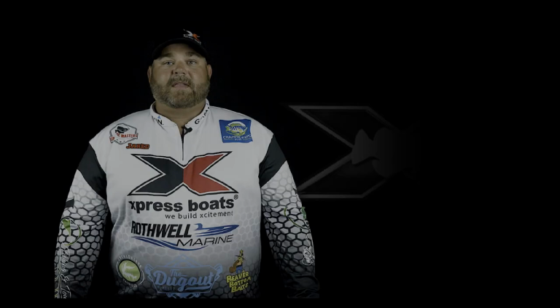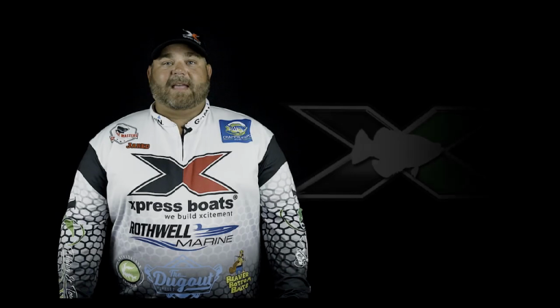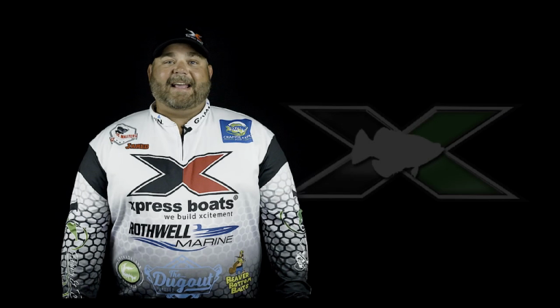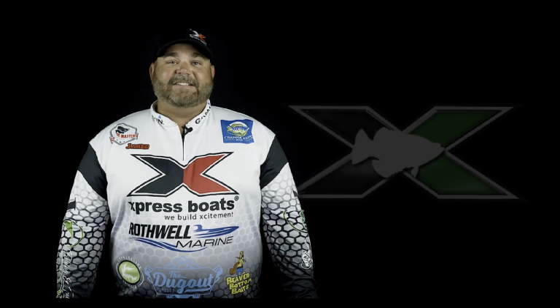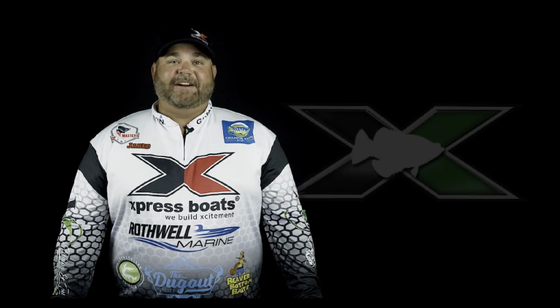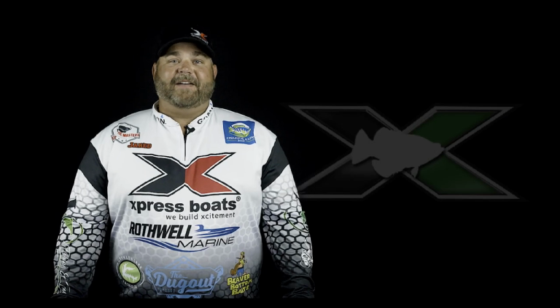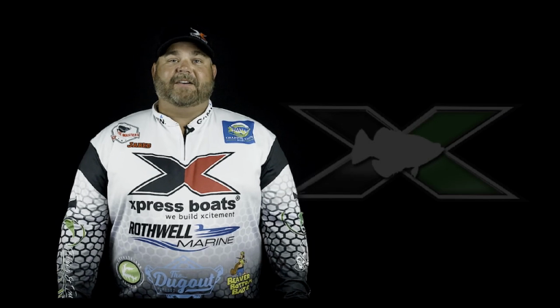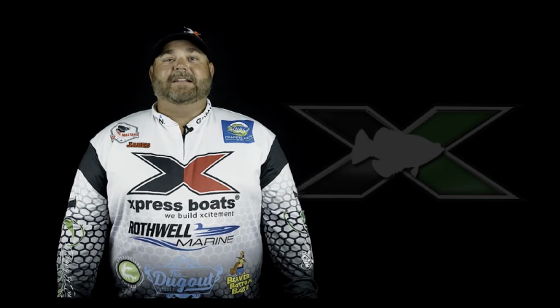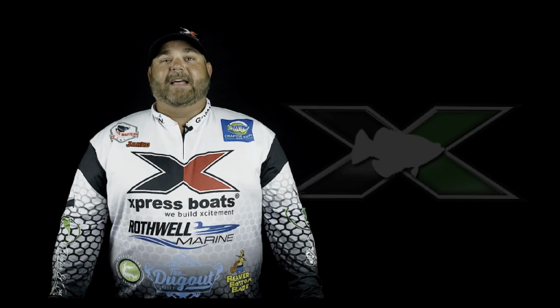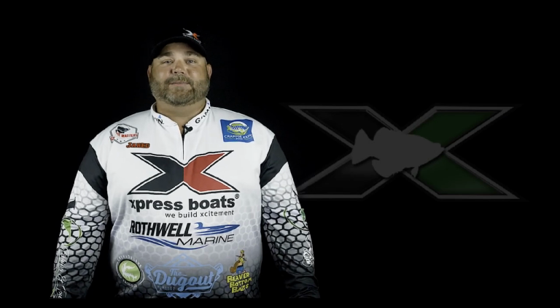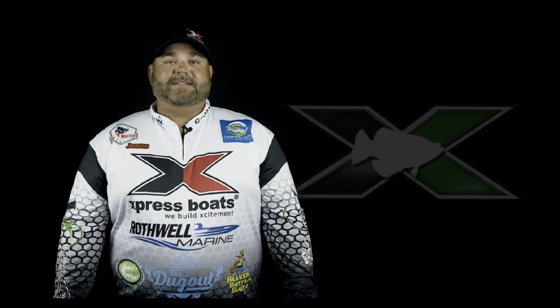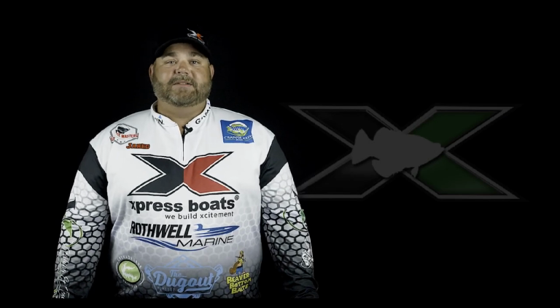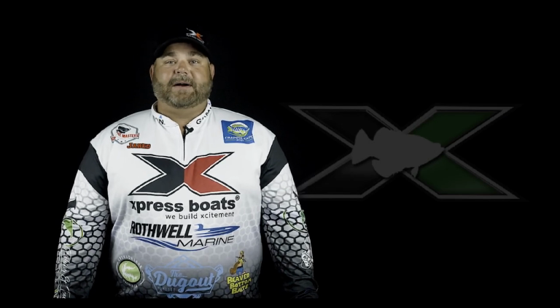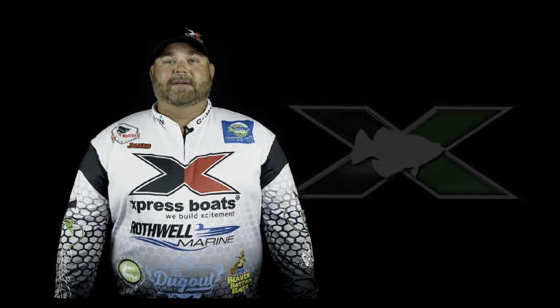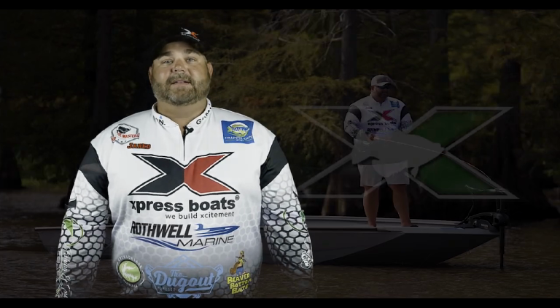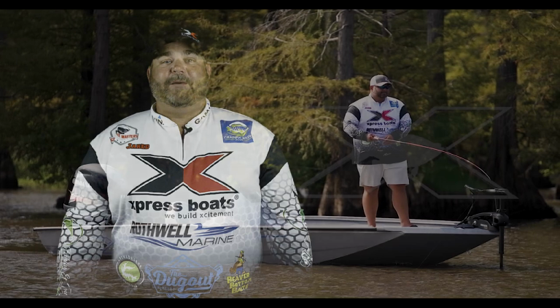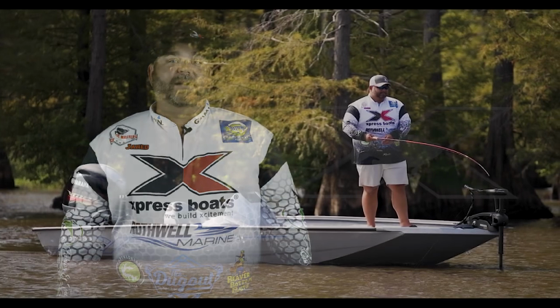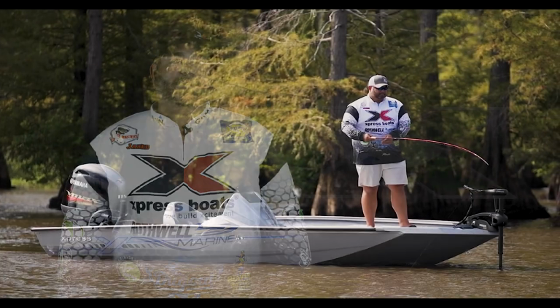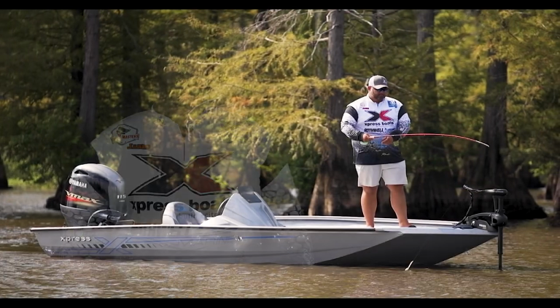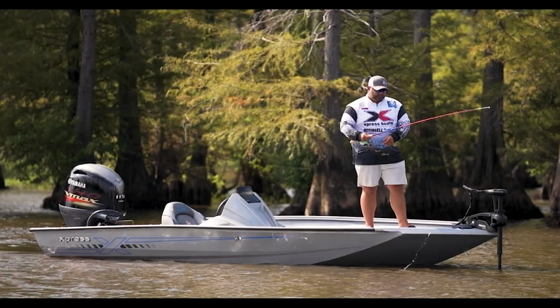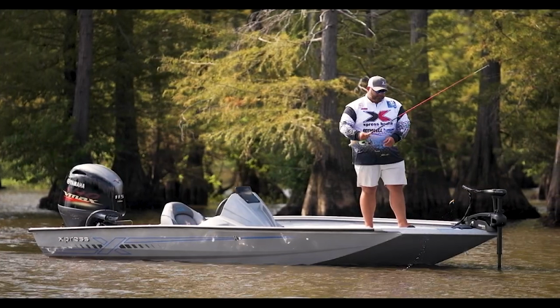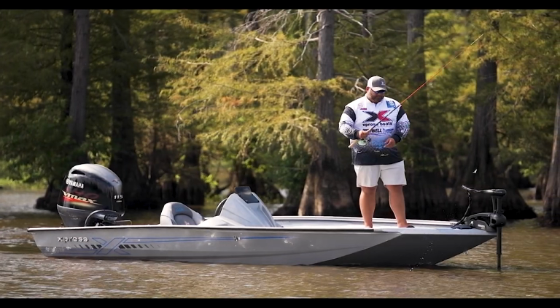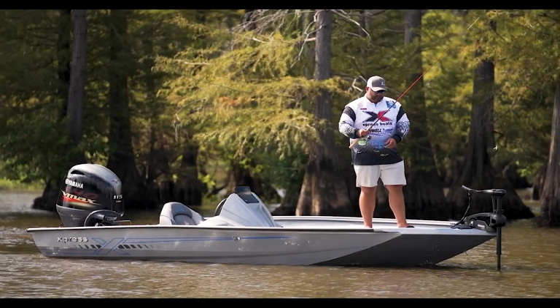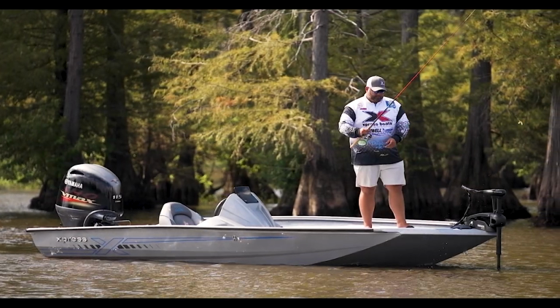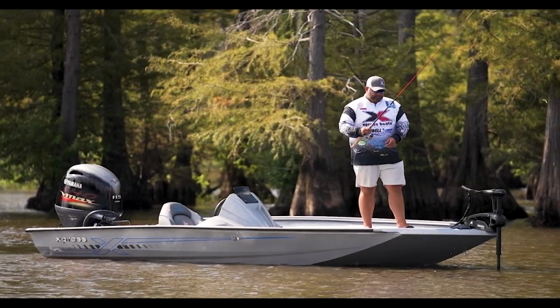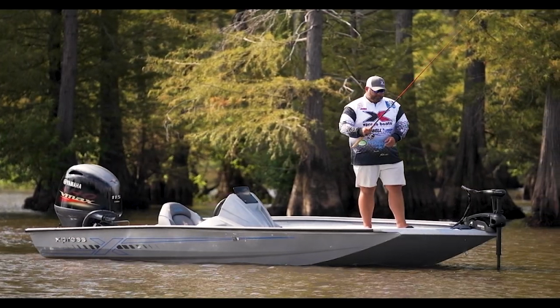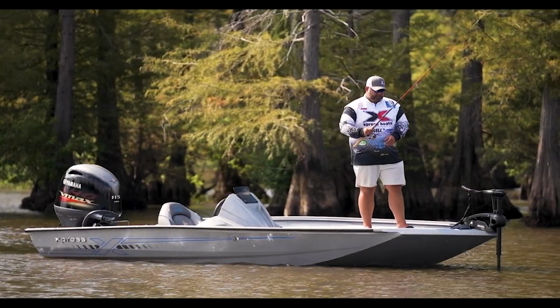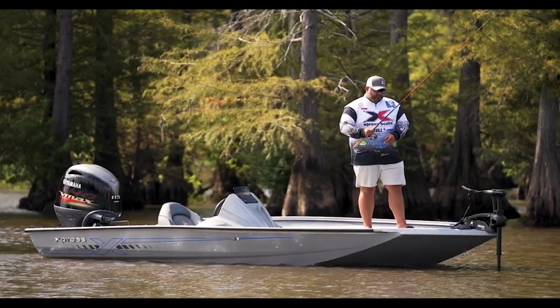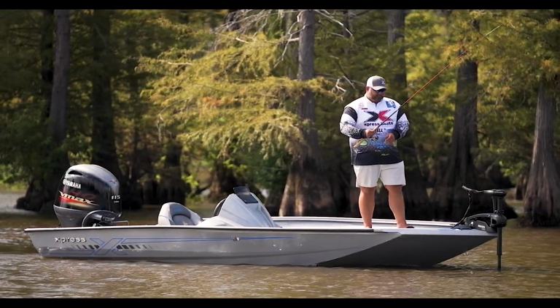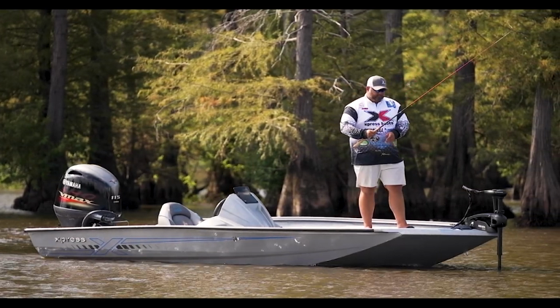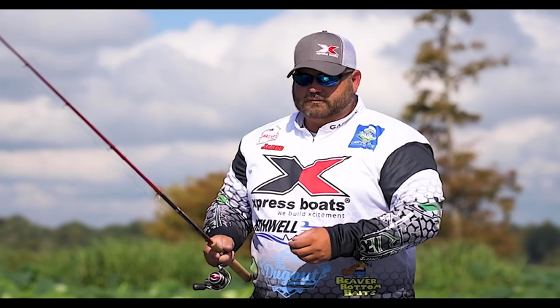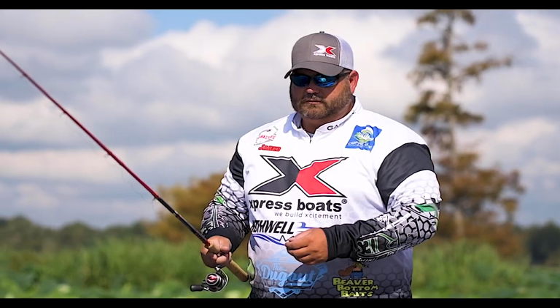Hey guys, Jared Falk, Express Boats Pro and the winner of the 2021 Mr. Crappie Classic at the Red River.